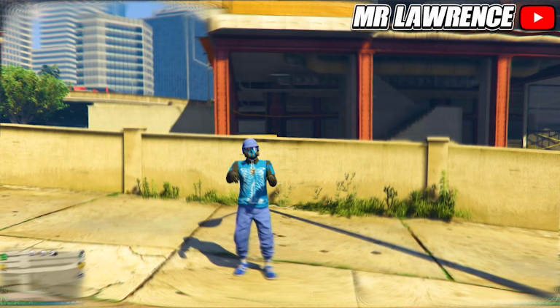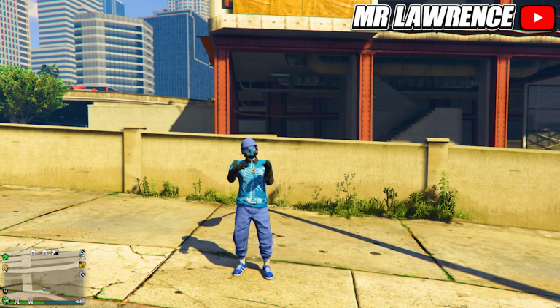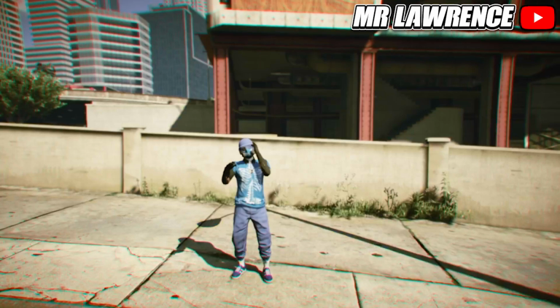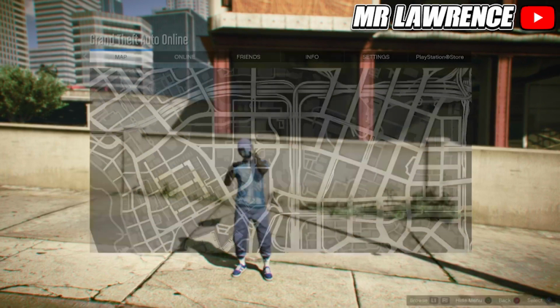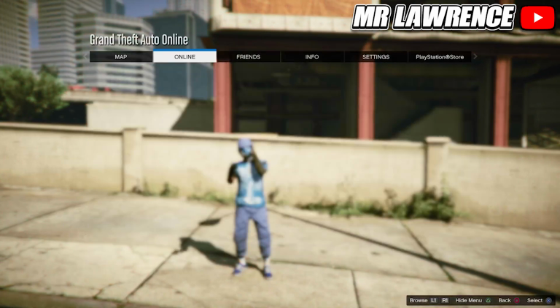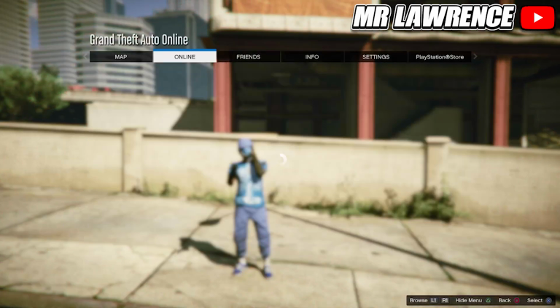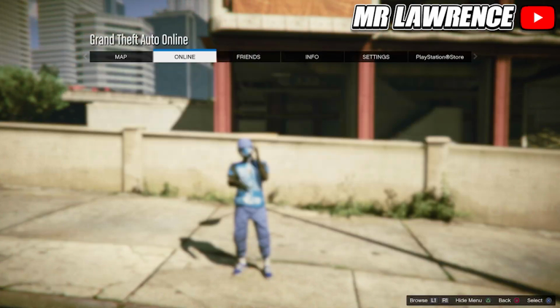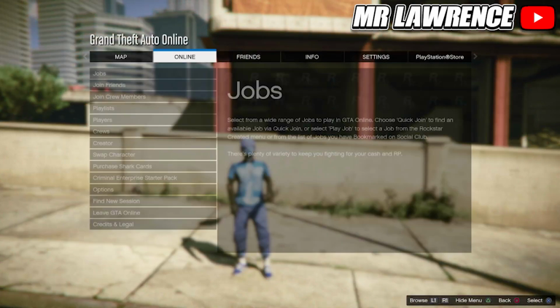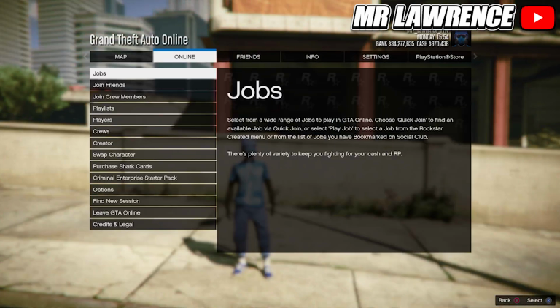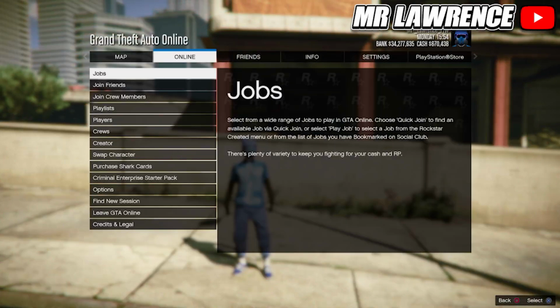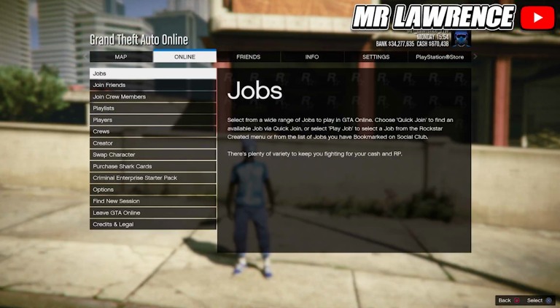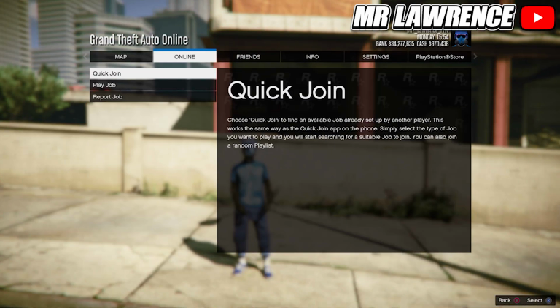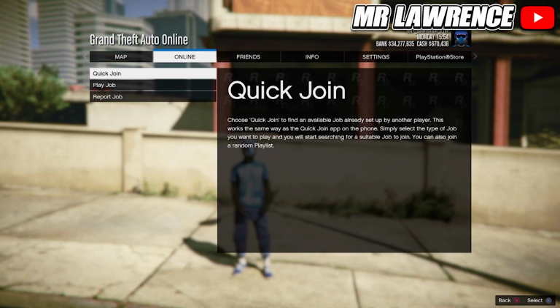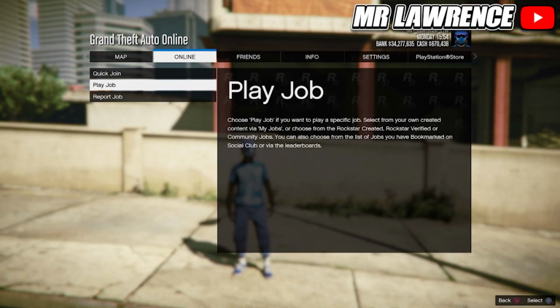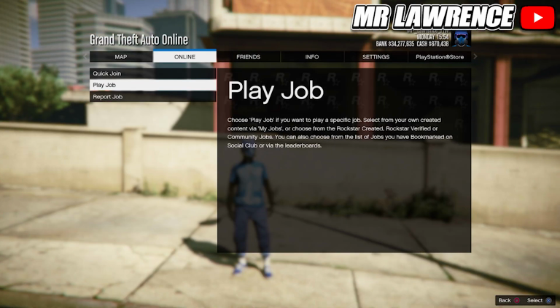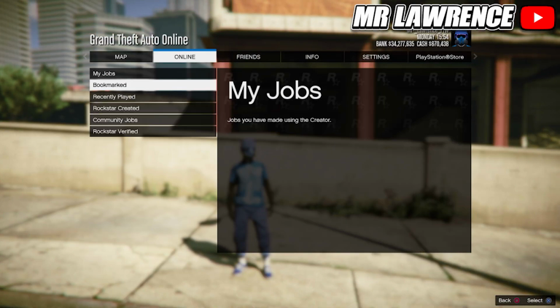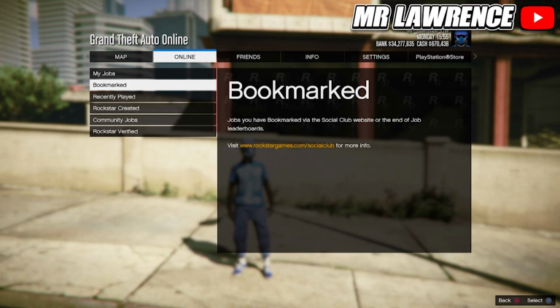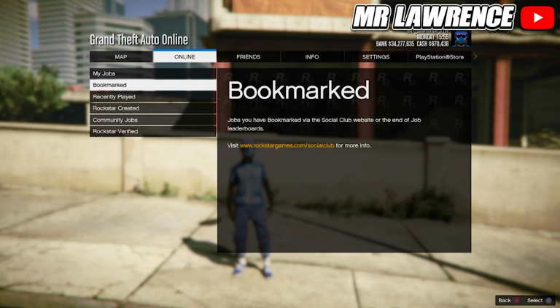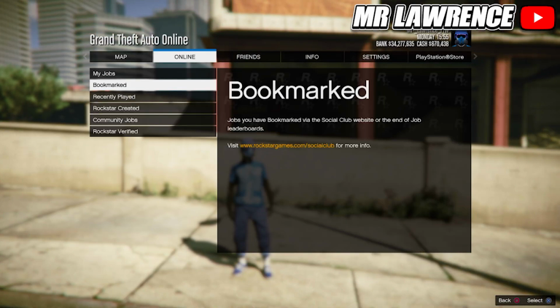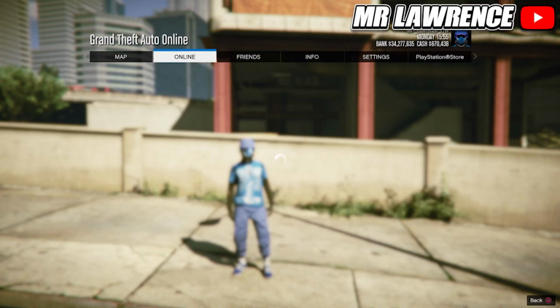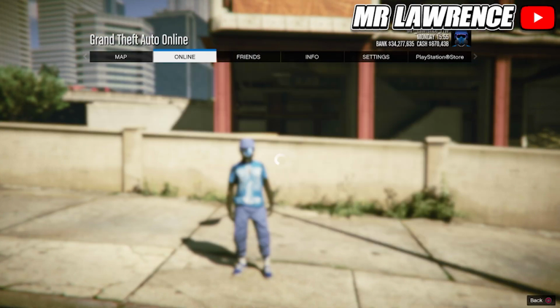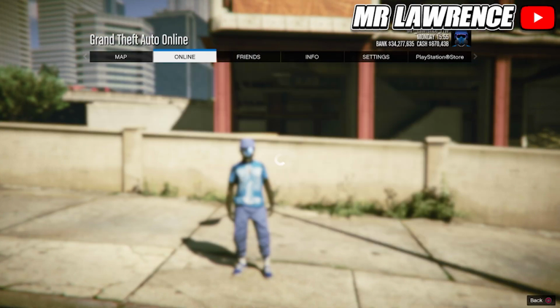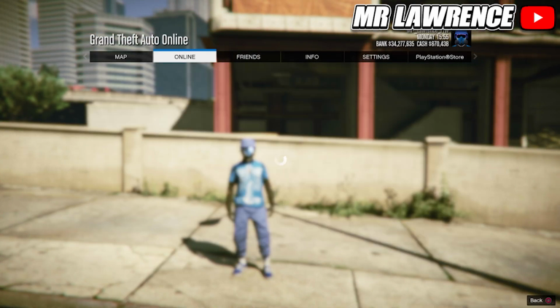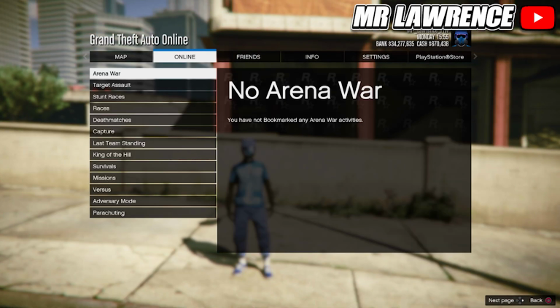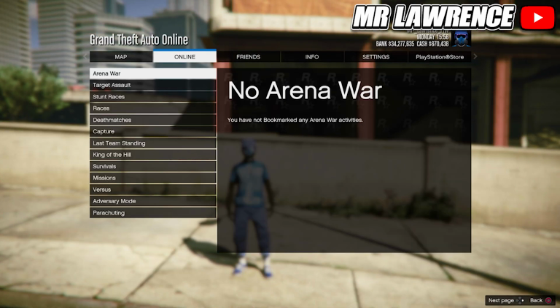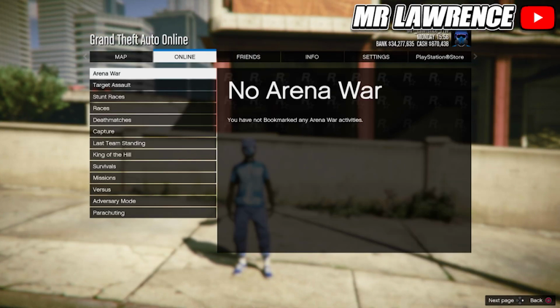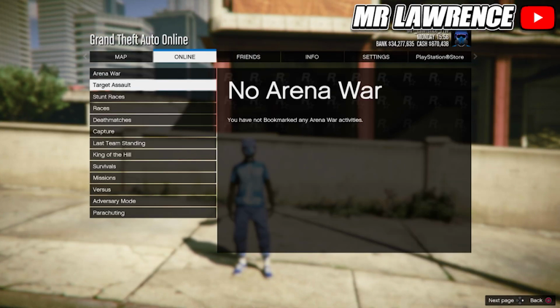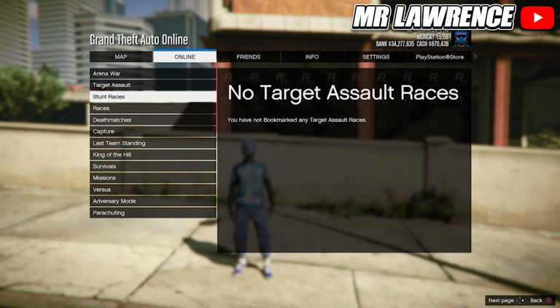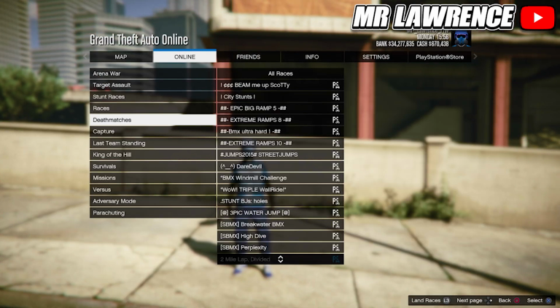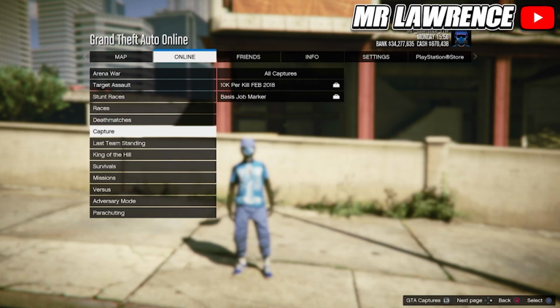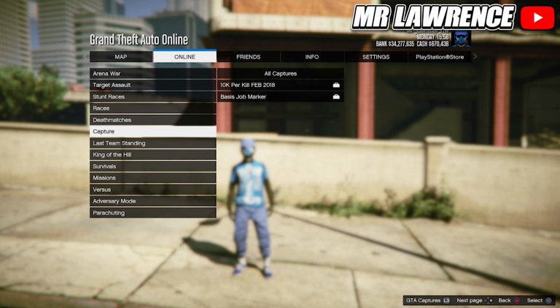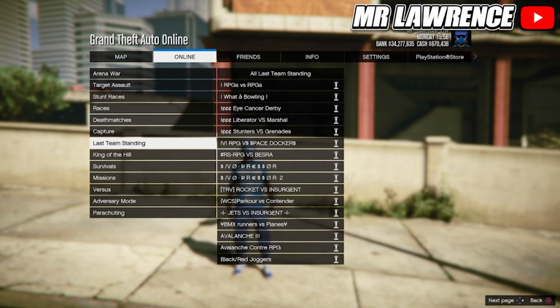Now open your Post Mail, go to Online, Jobs, Play Job, Bookmarked, then to Last Team Standing and start the job.